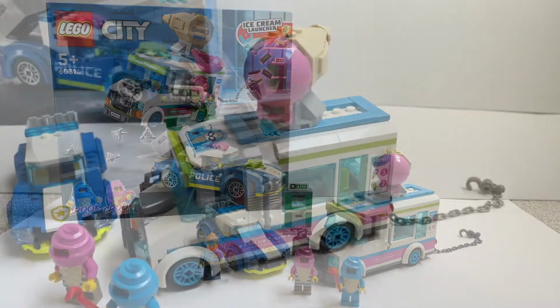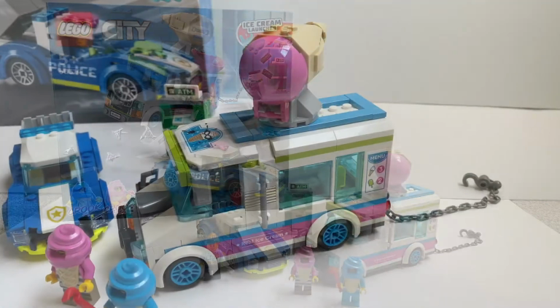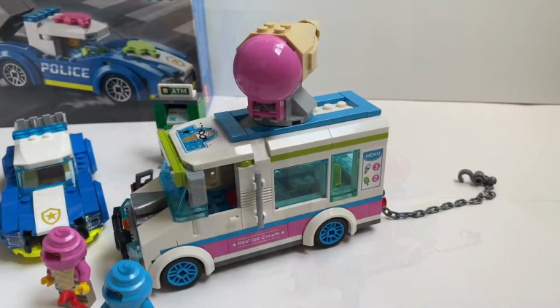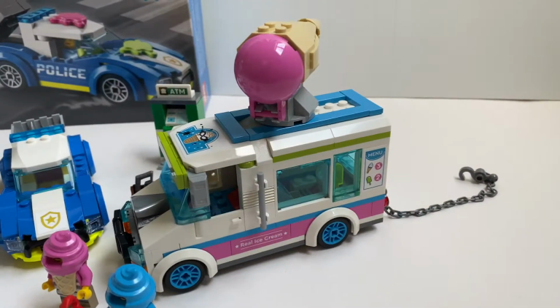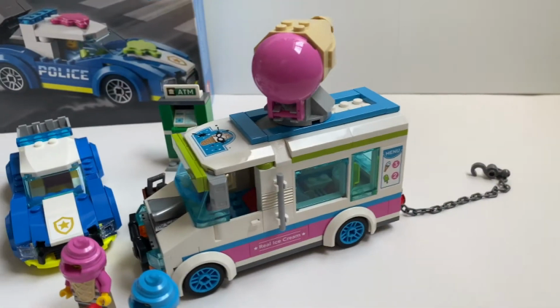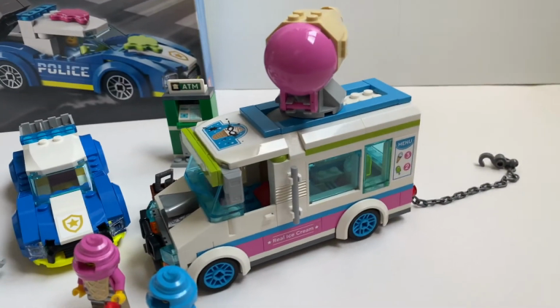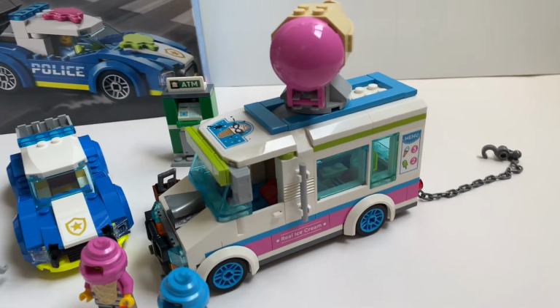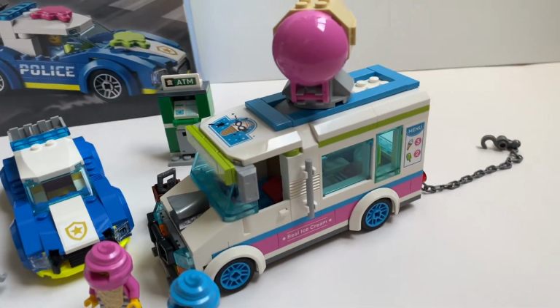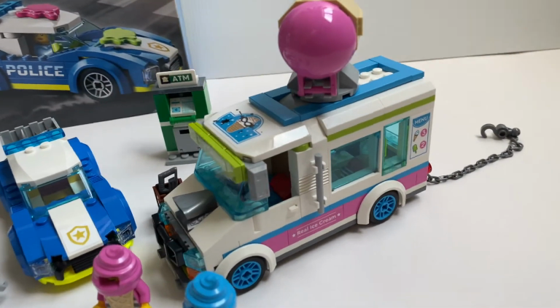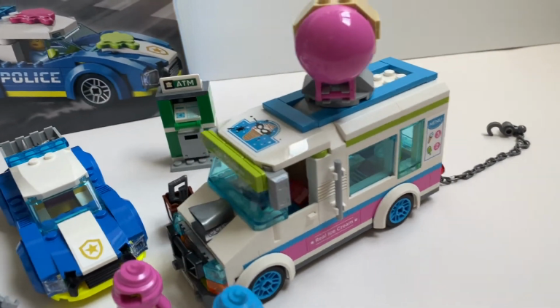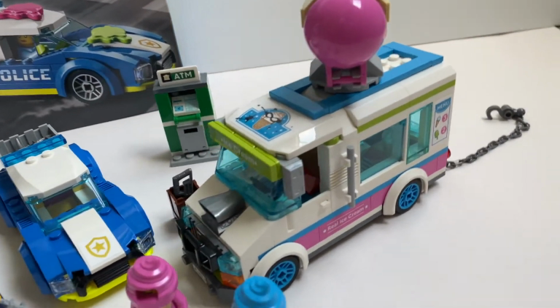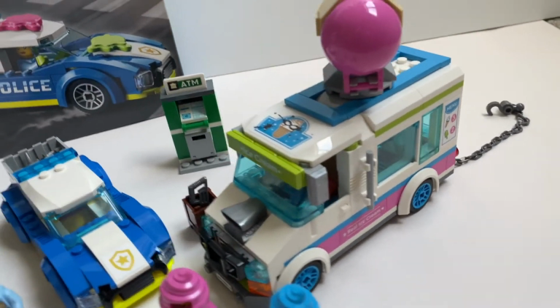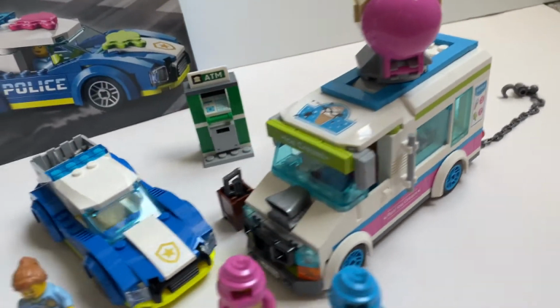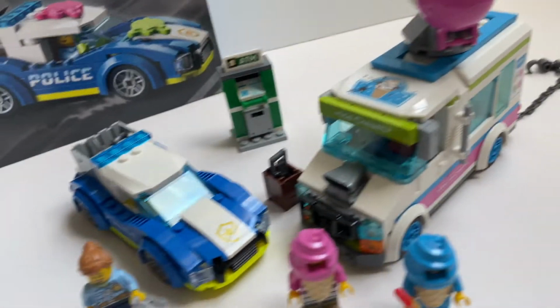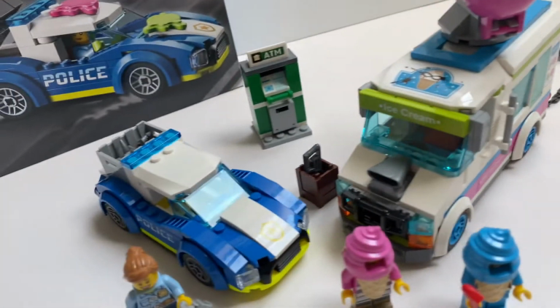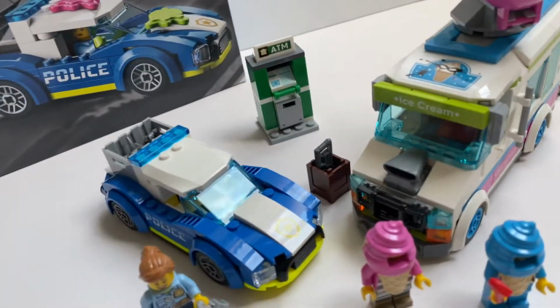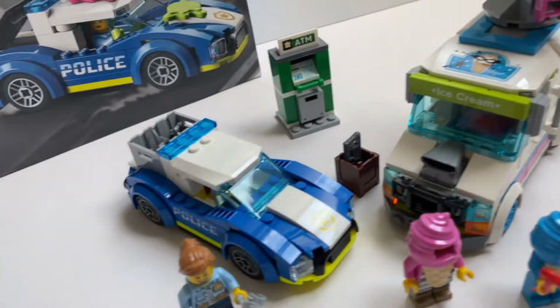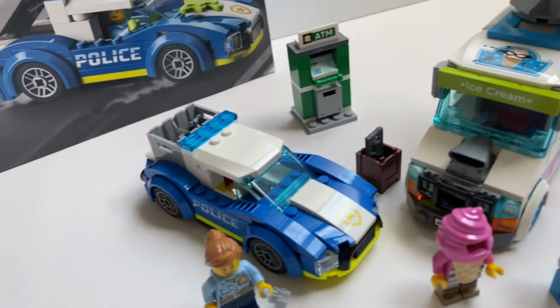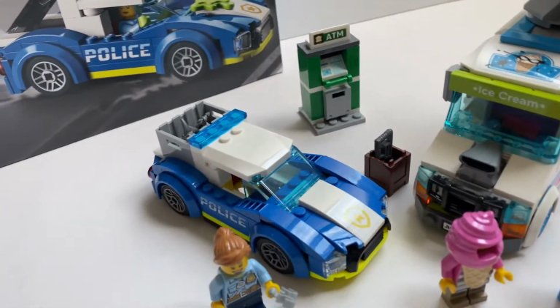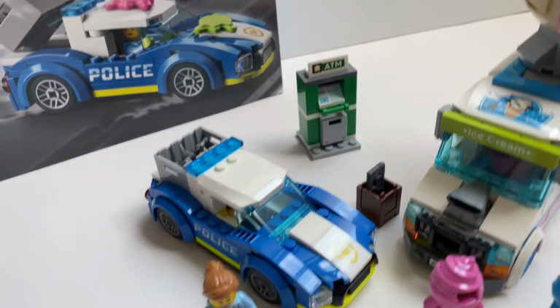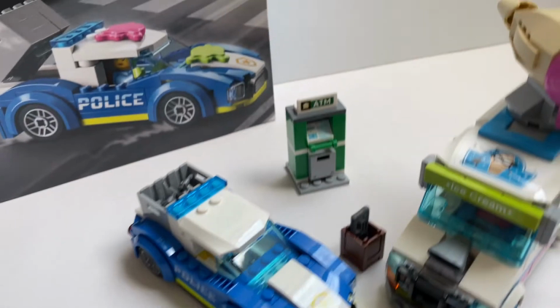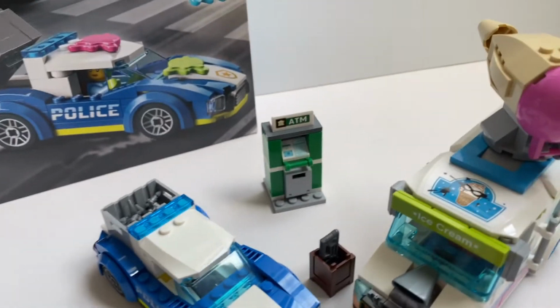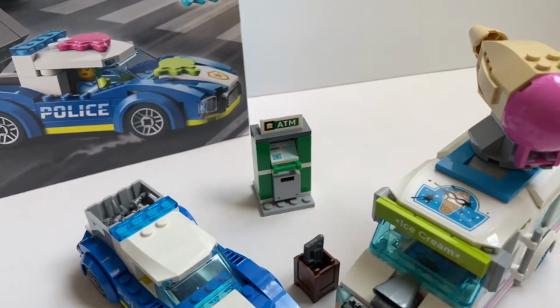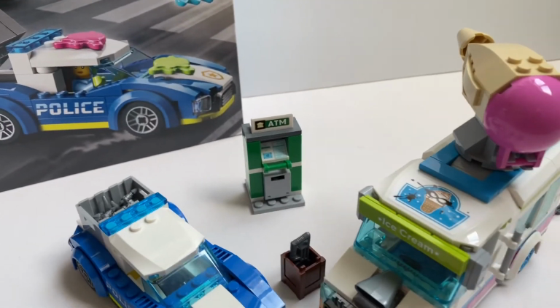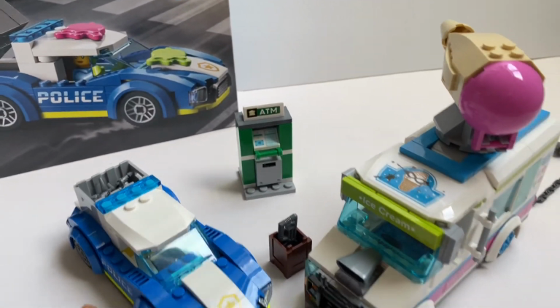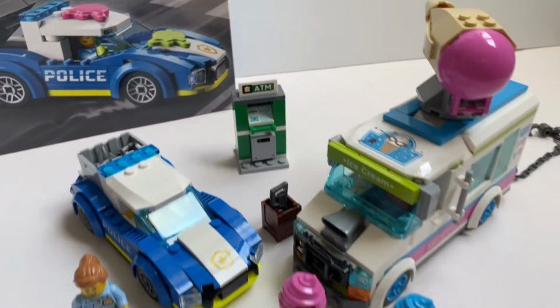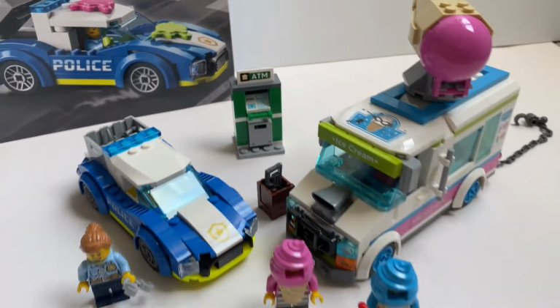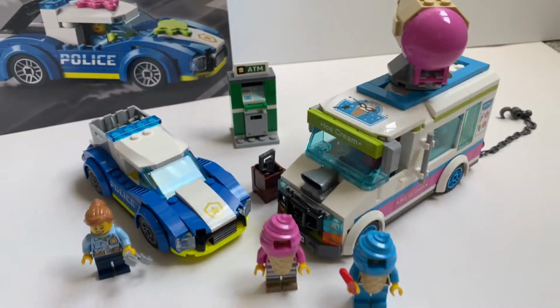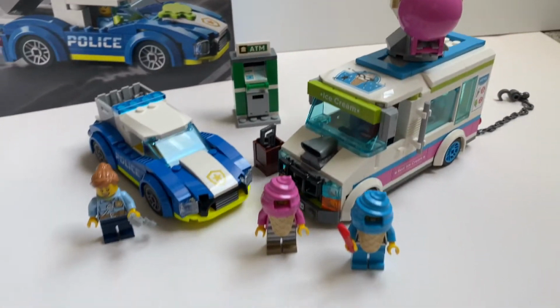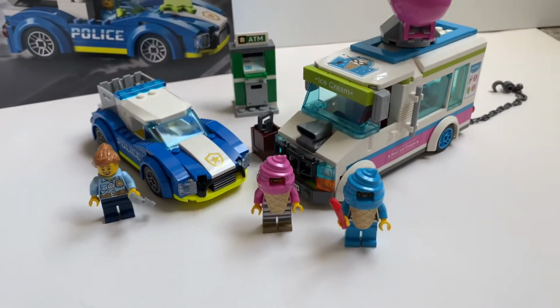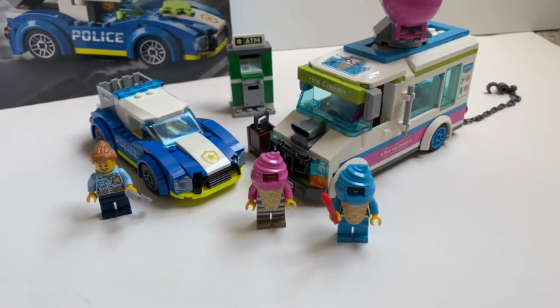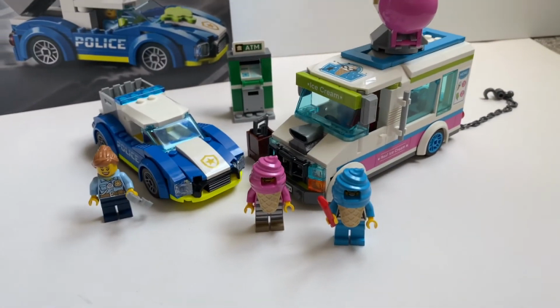It comes with this very nice looking ice cream truck, a police car, an ATM, and 3 minifigures.